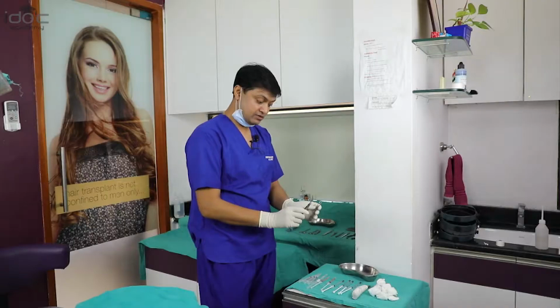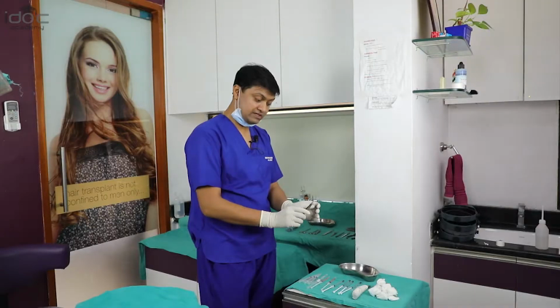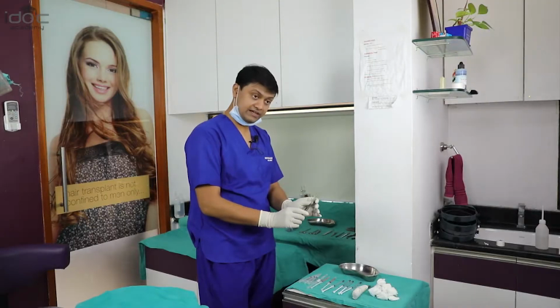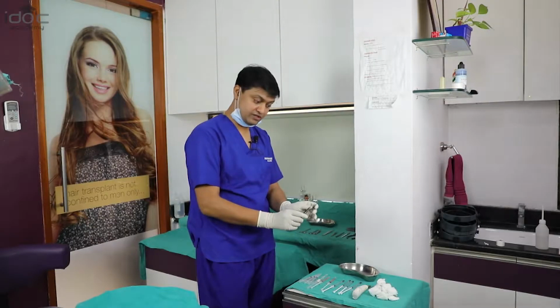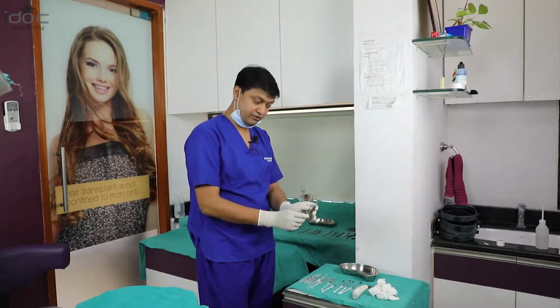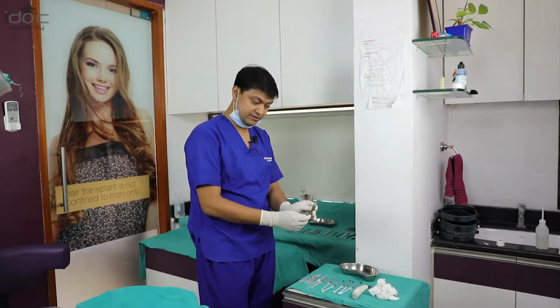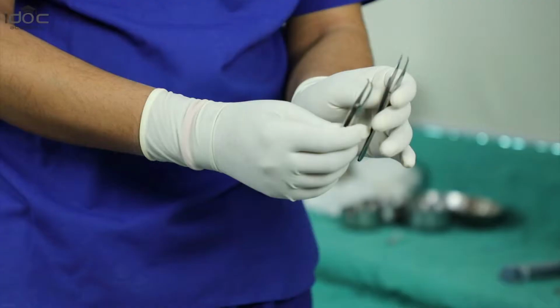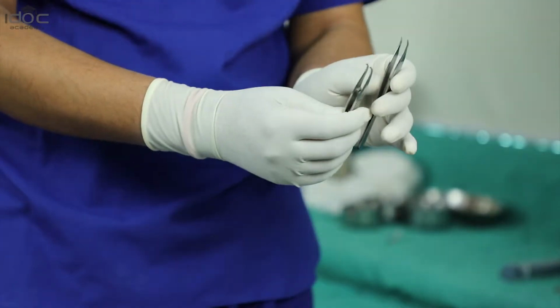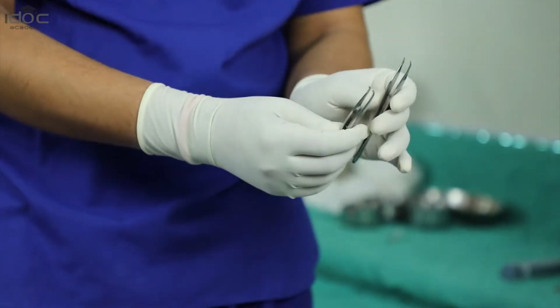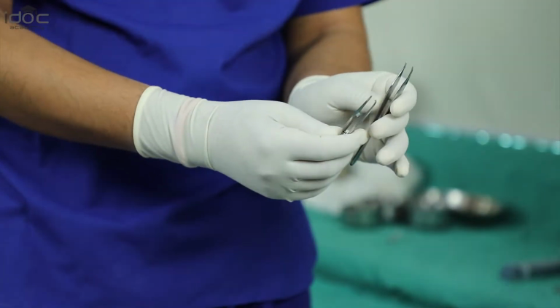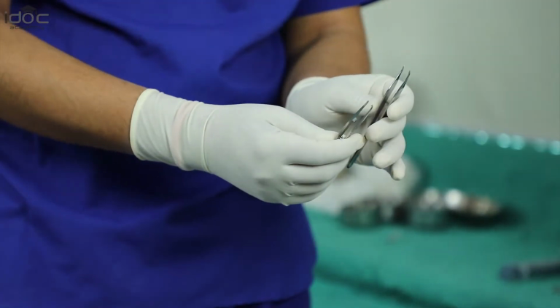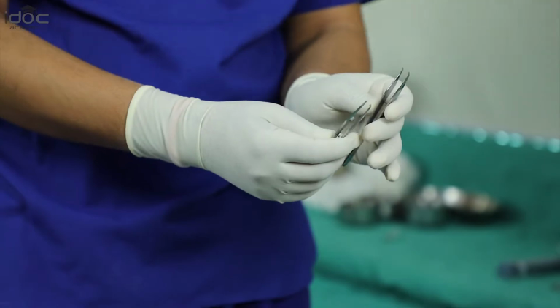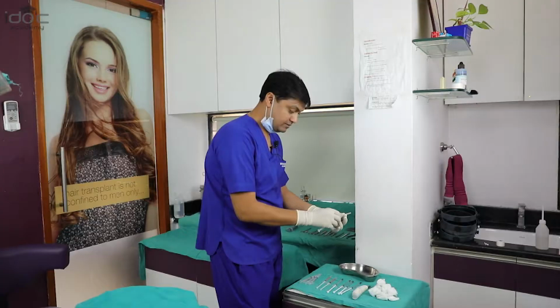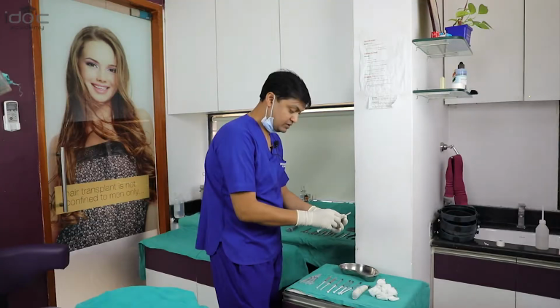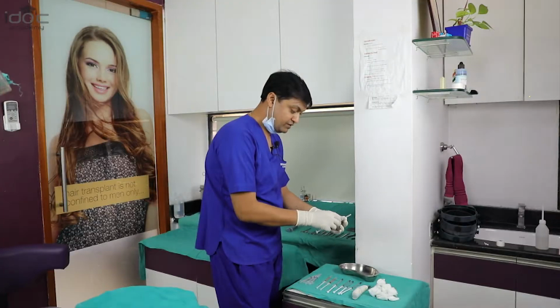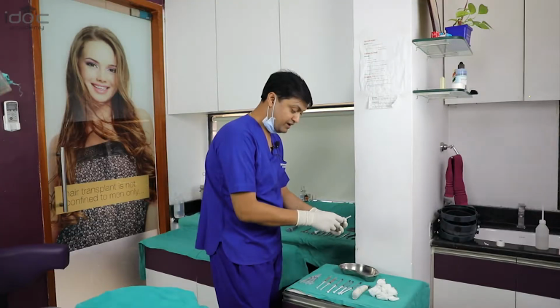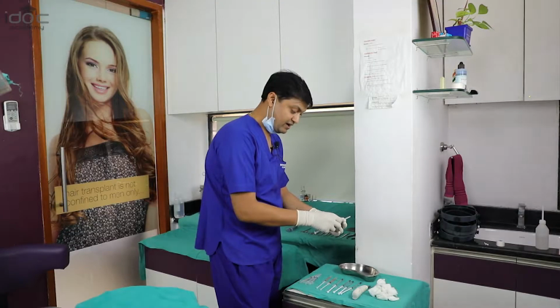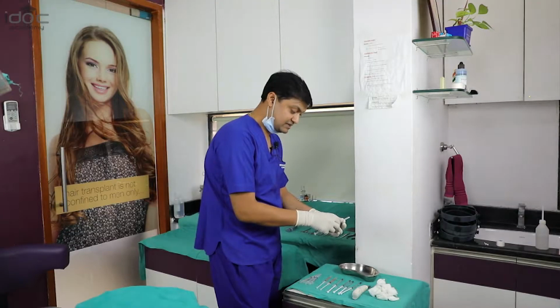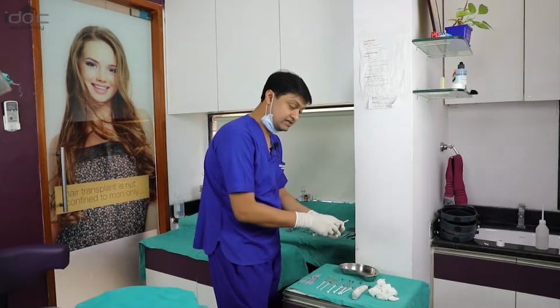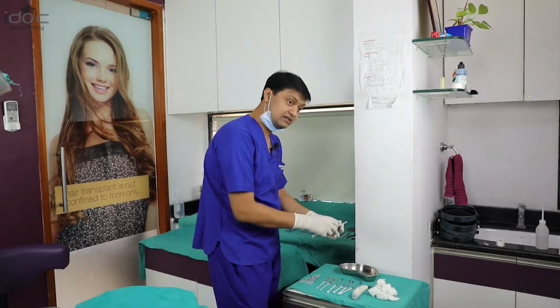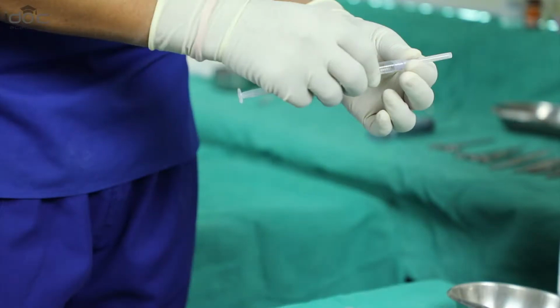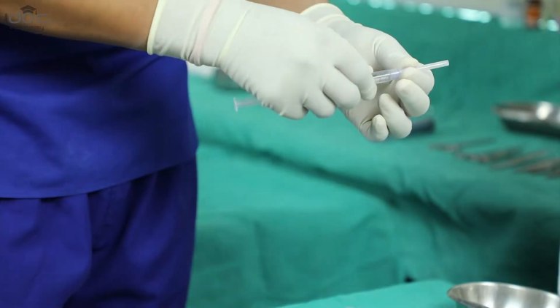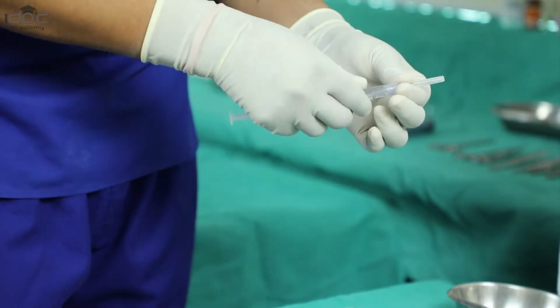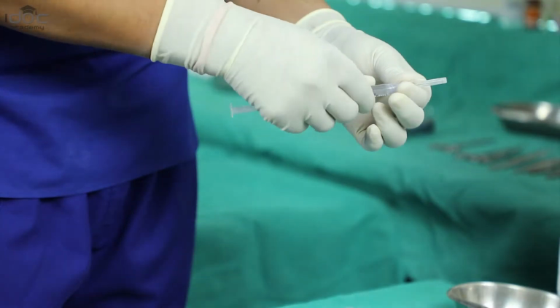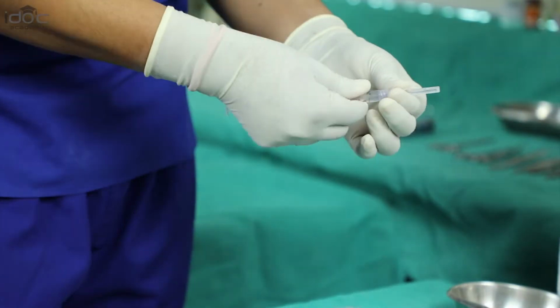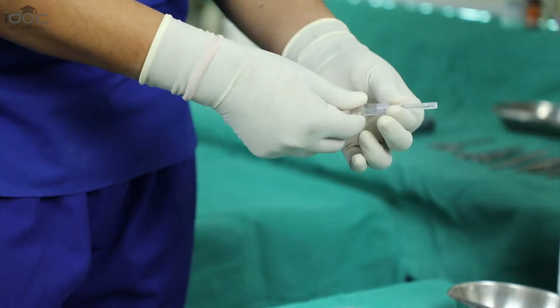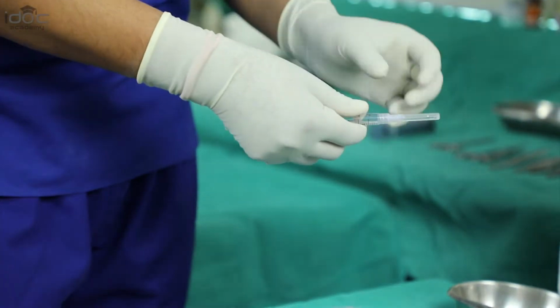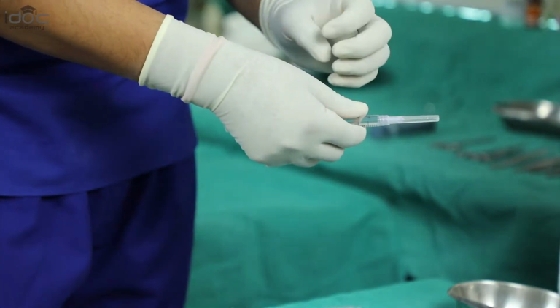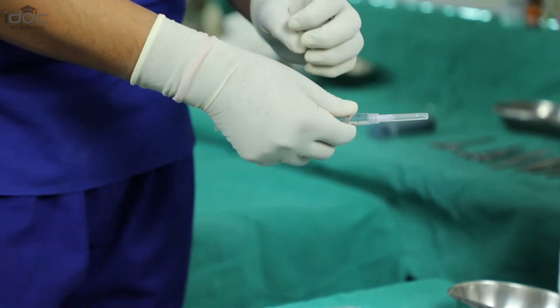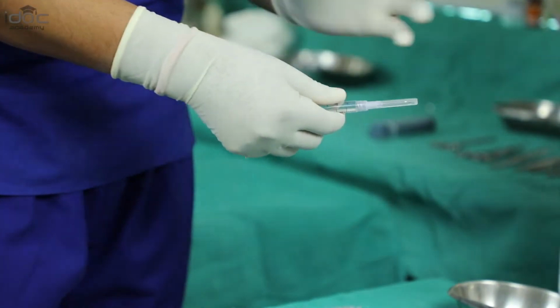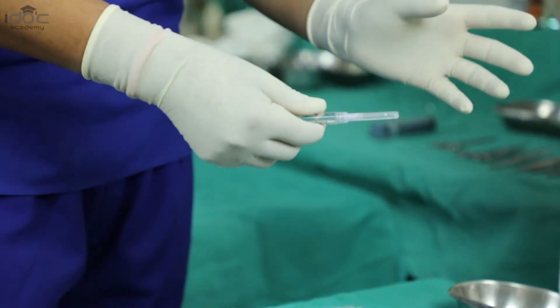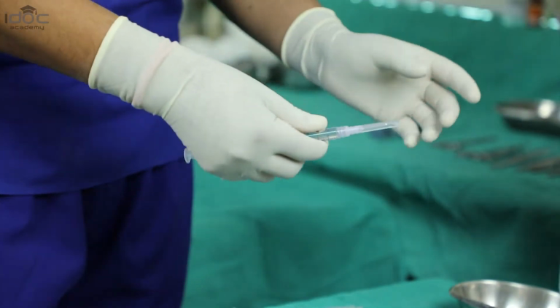These are the extraction forceps which I usually use. Even if I am exerting a high amount of pressure, the needle would not come out.